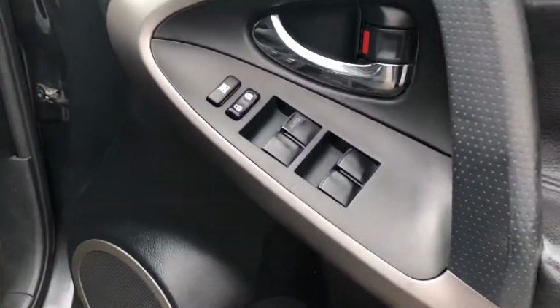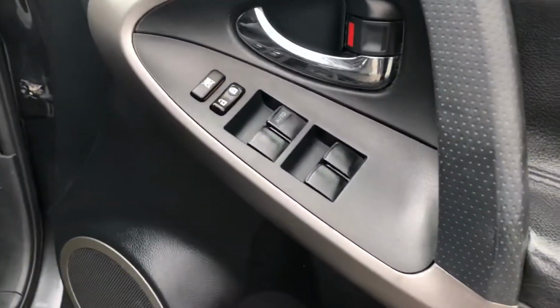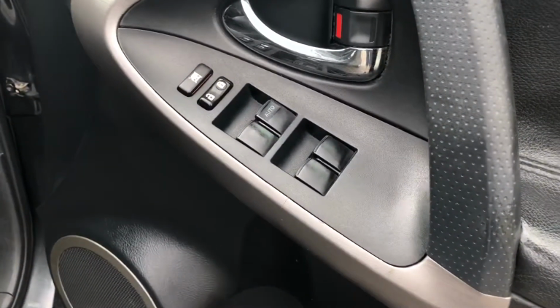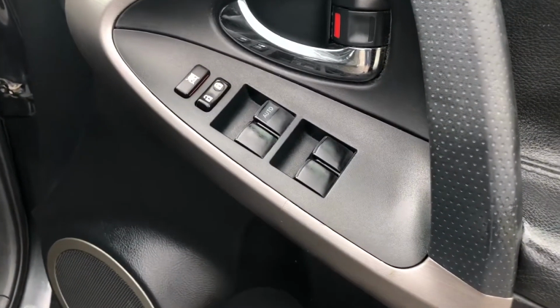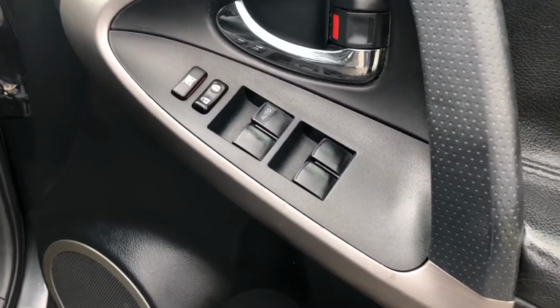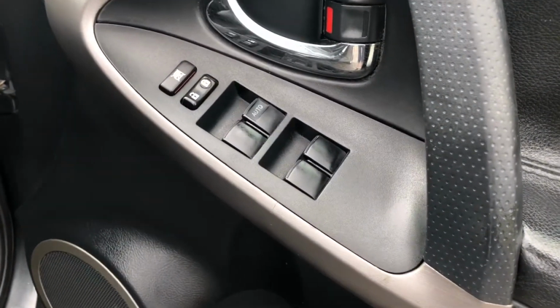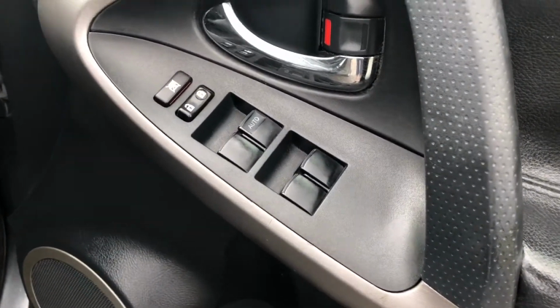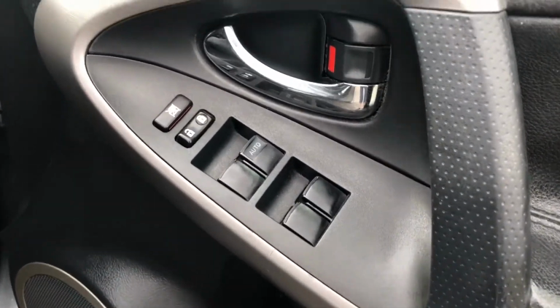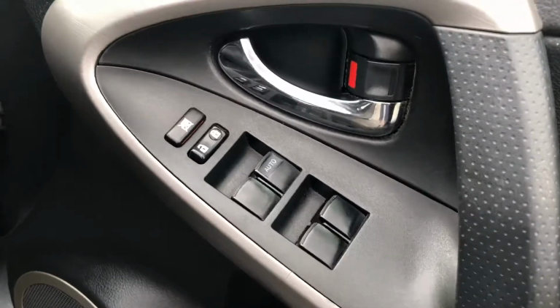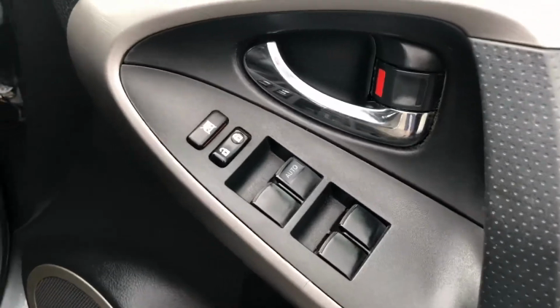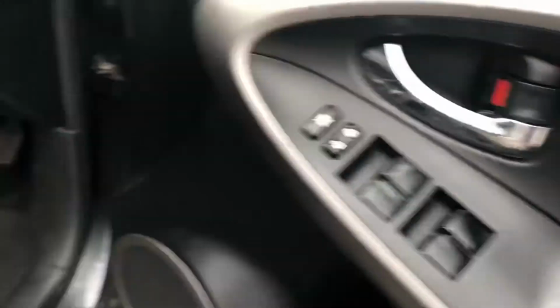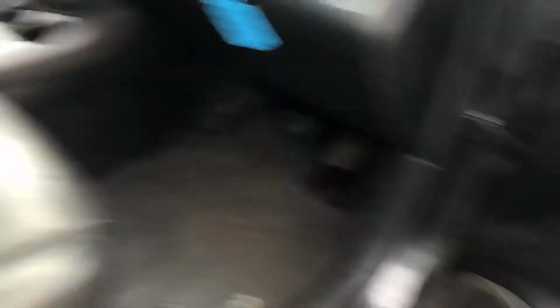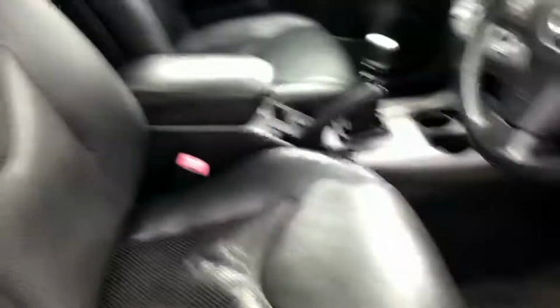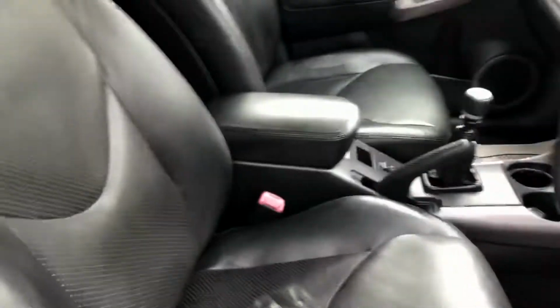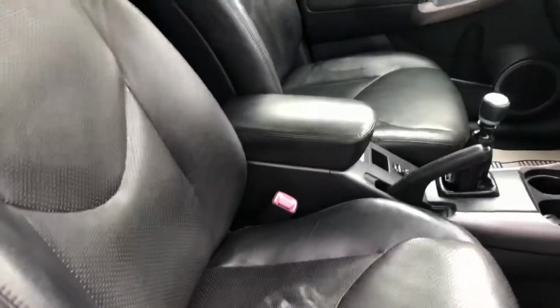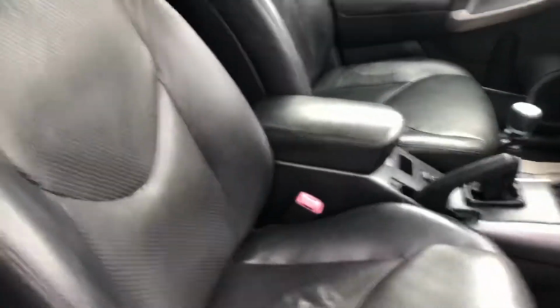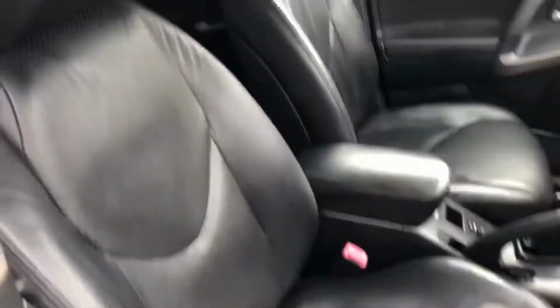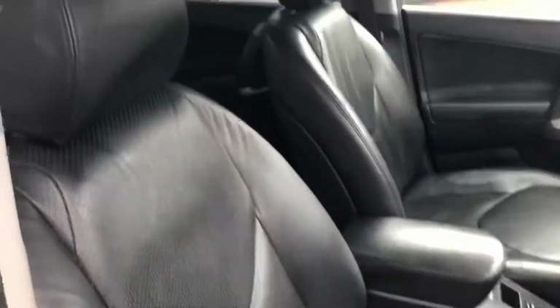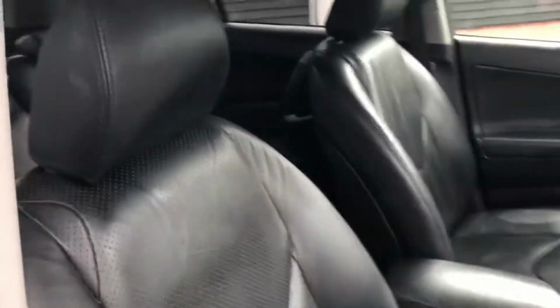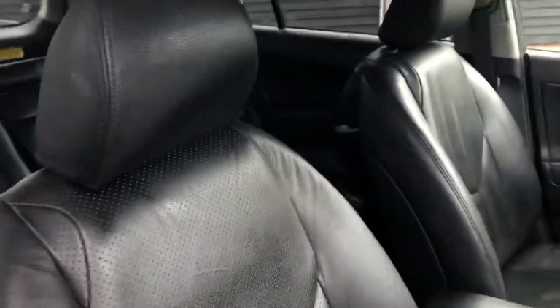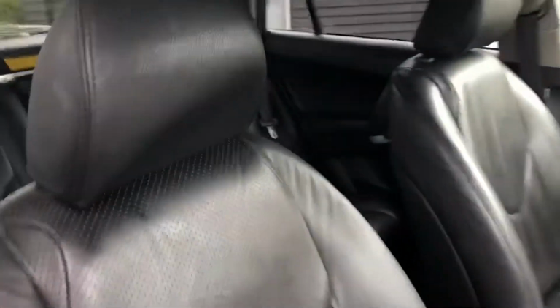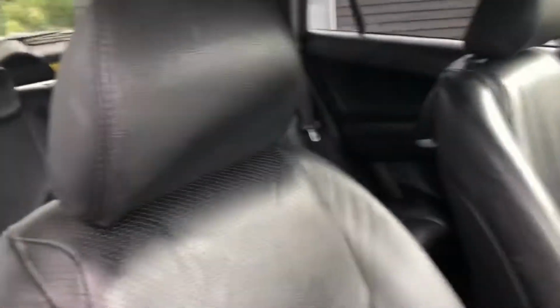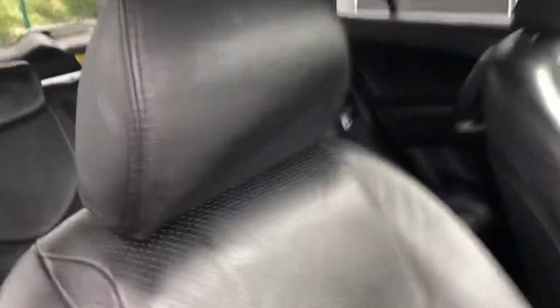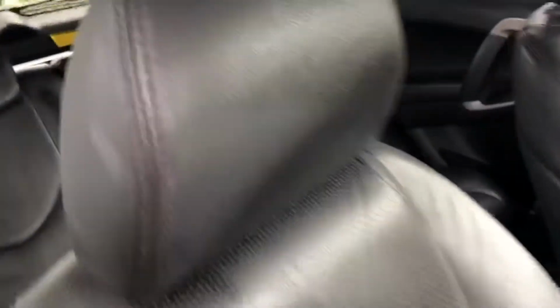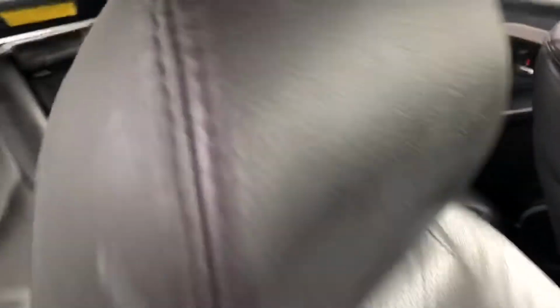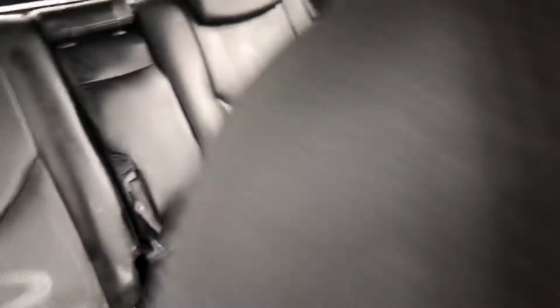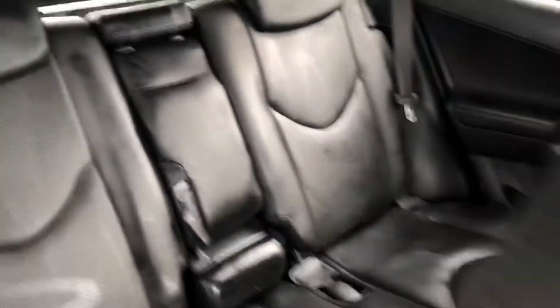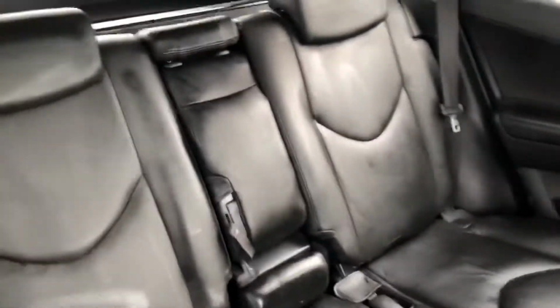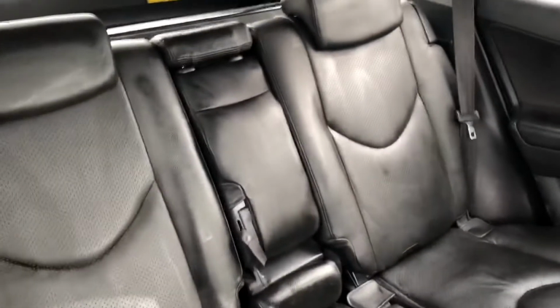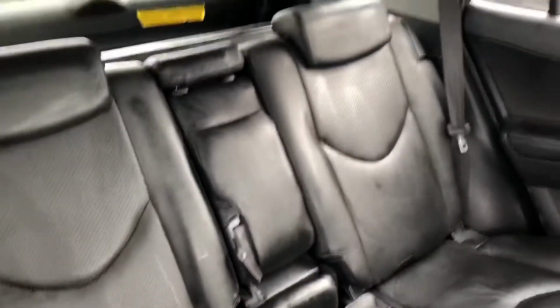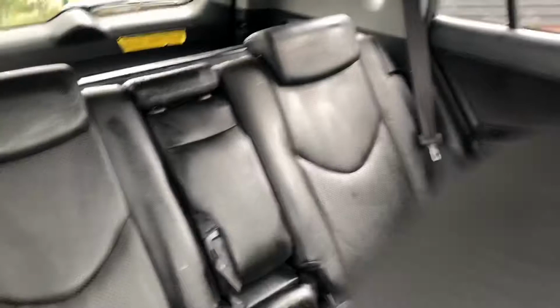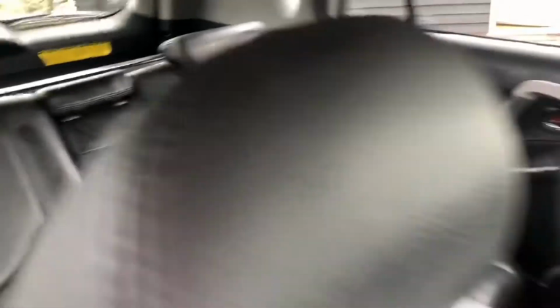Electric windows, electric mirrors, full leather seats, all in great condition.